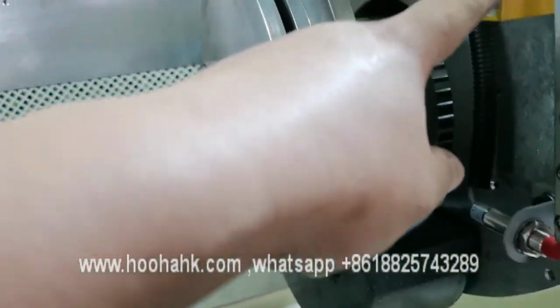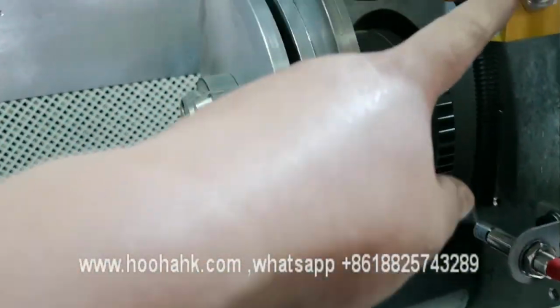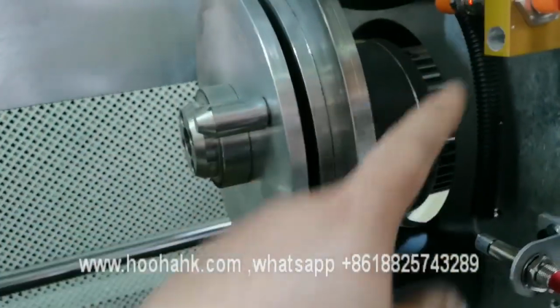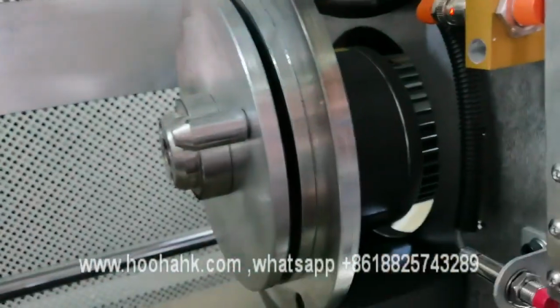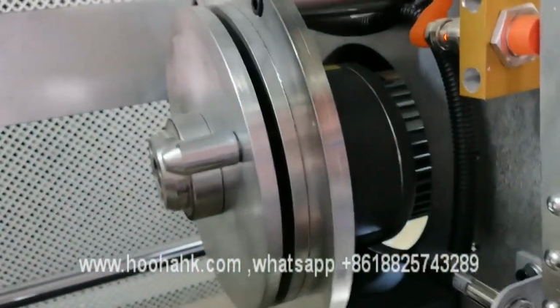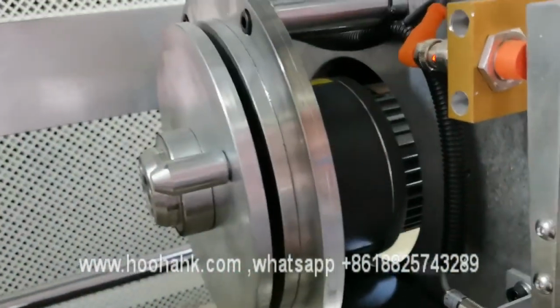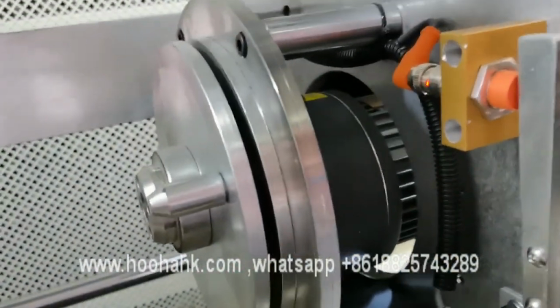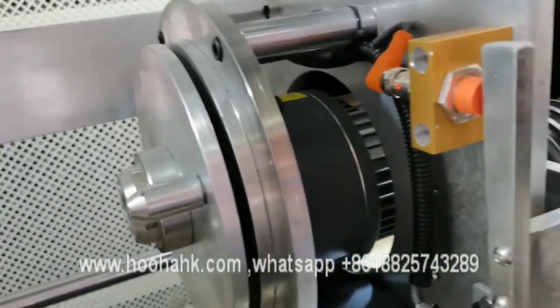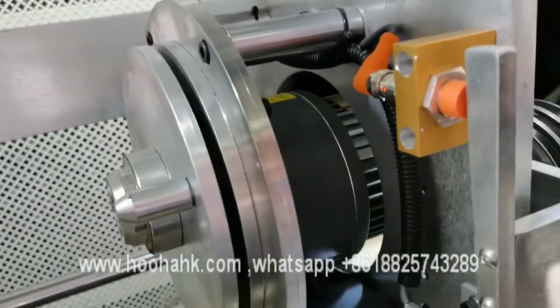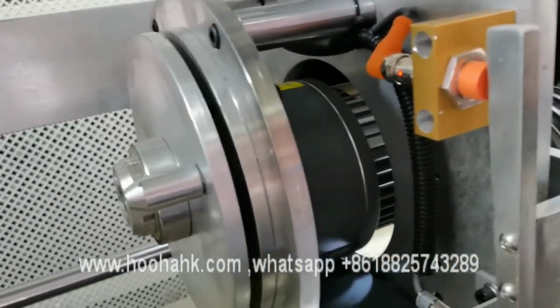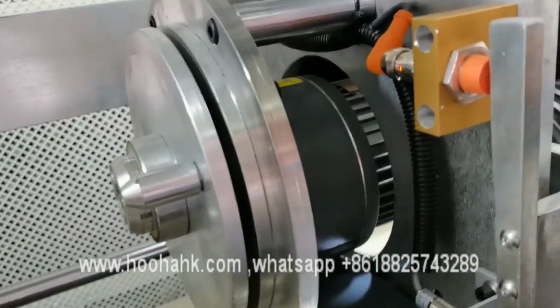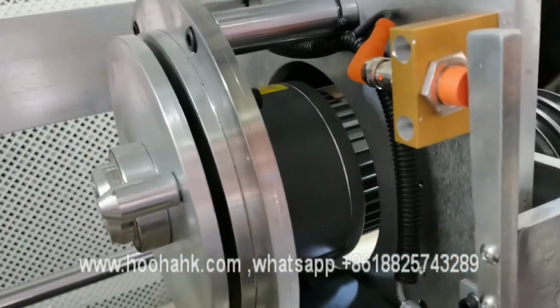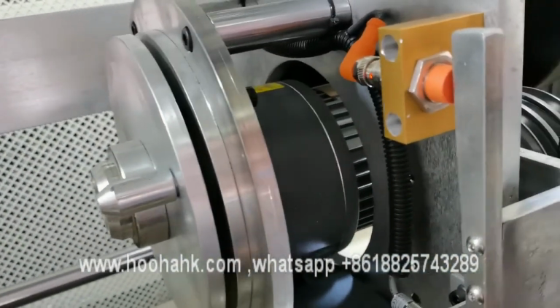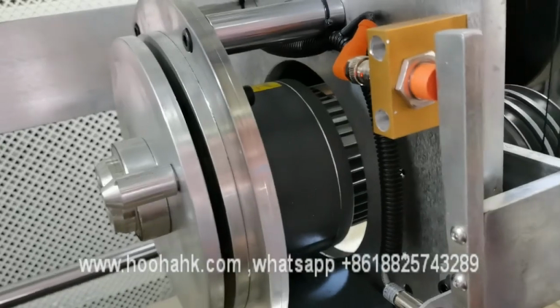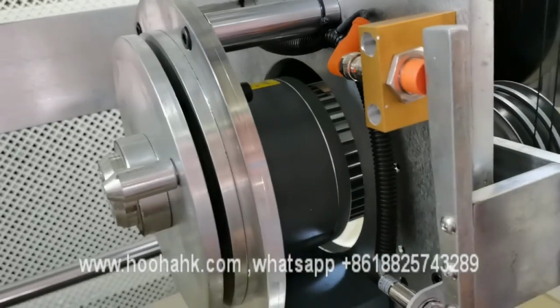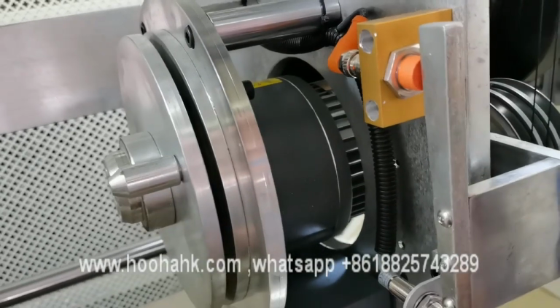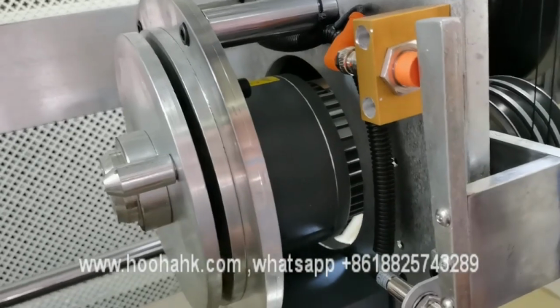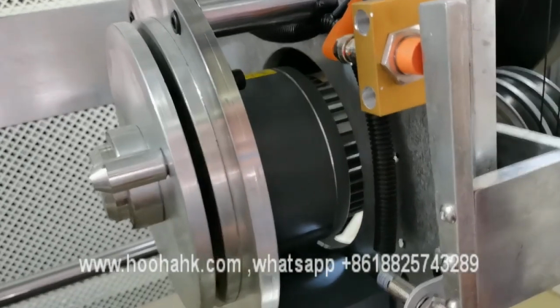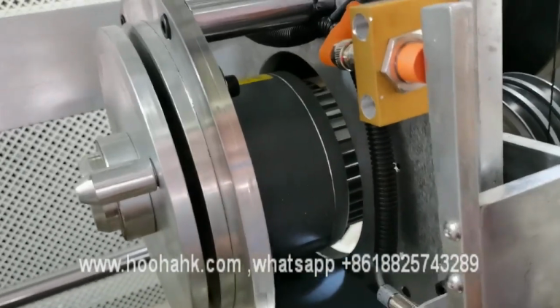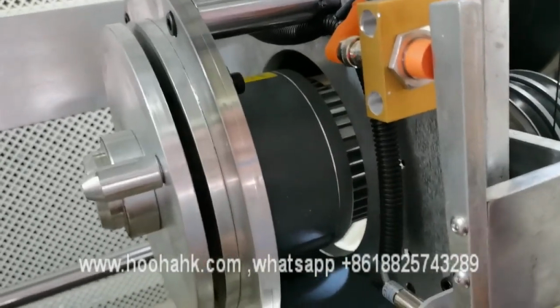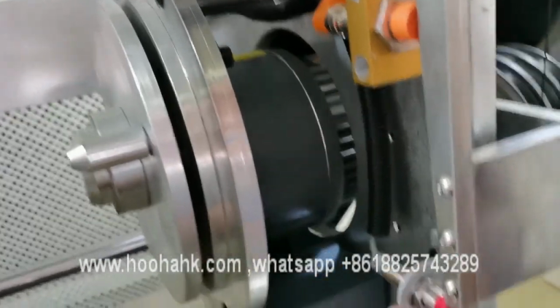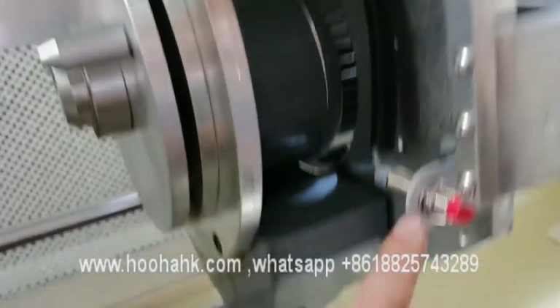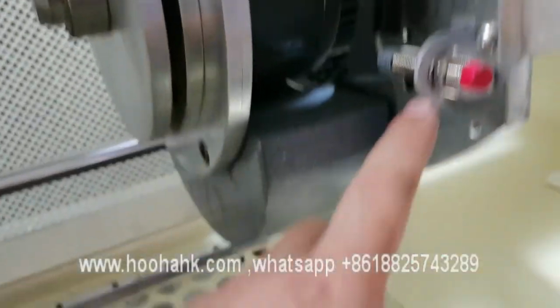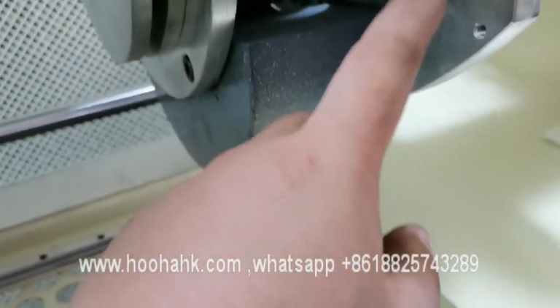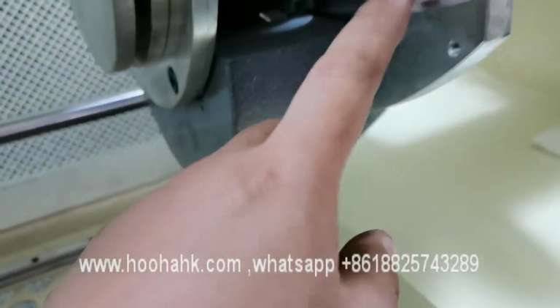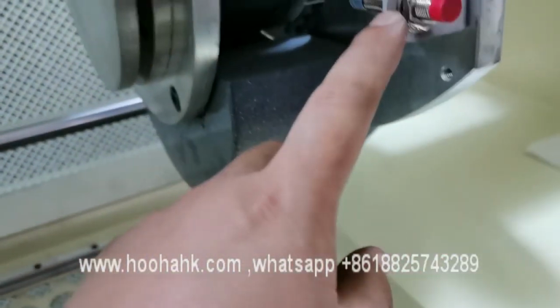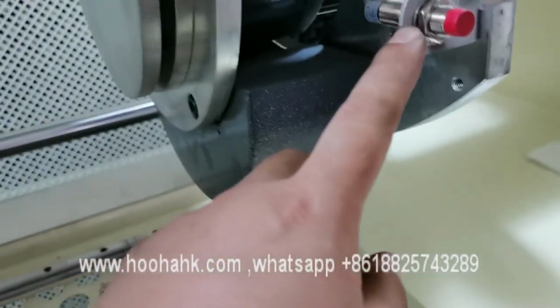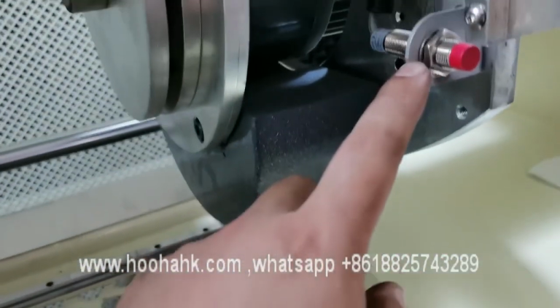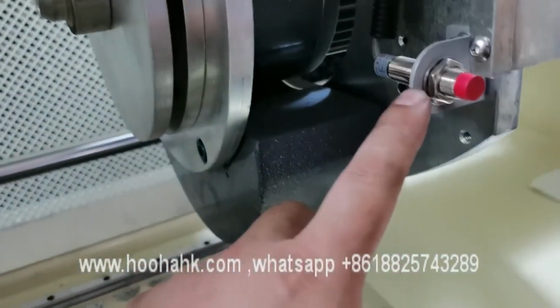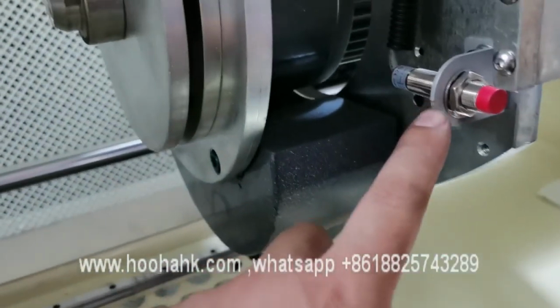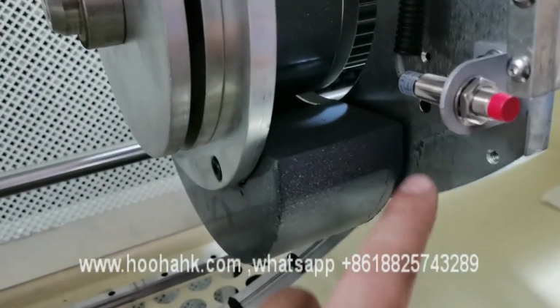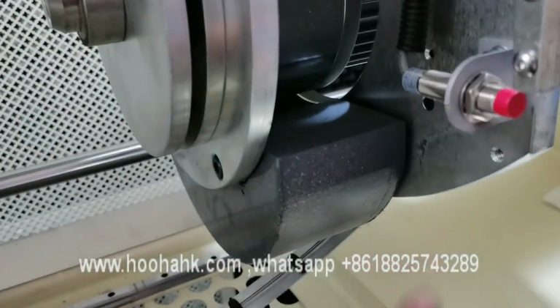This device is for controlling the line speed of the wires. And this device is for the wire break detection.